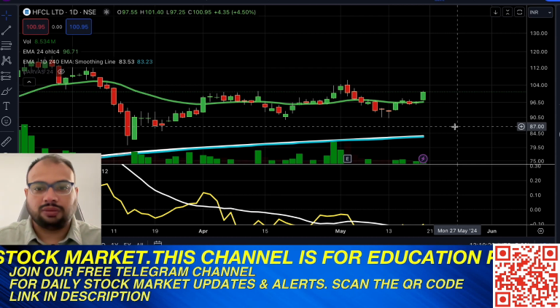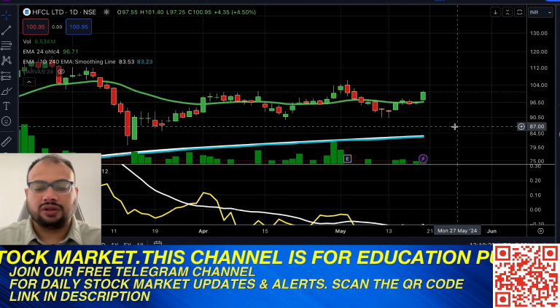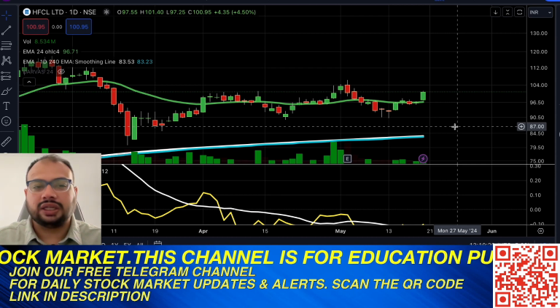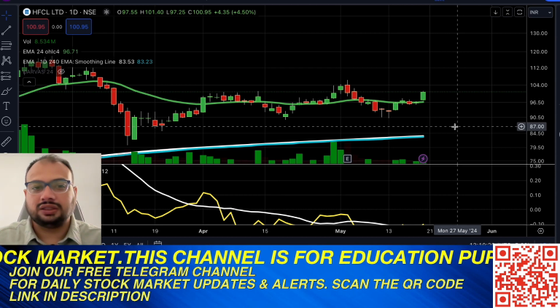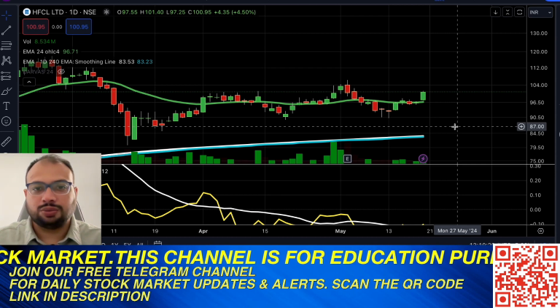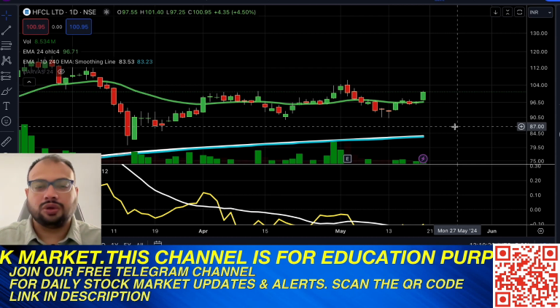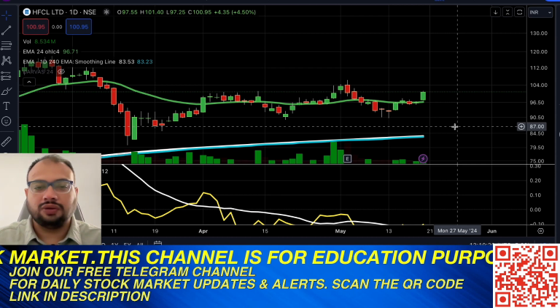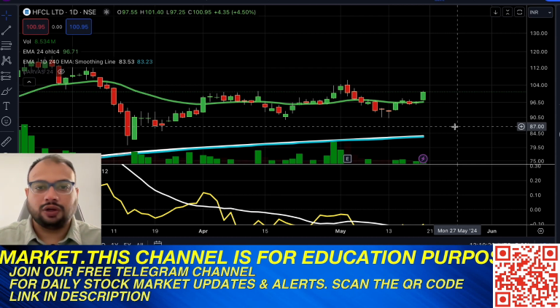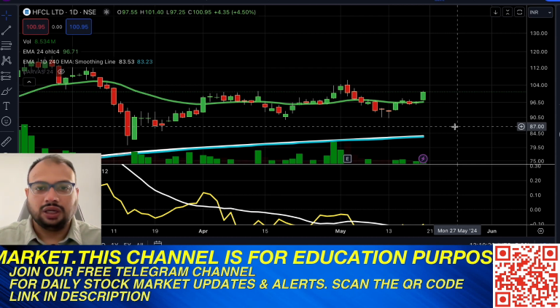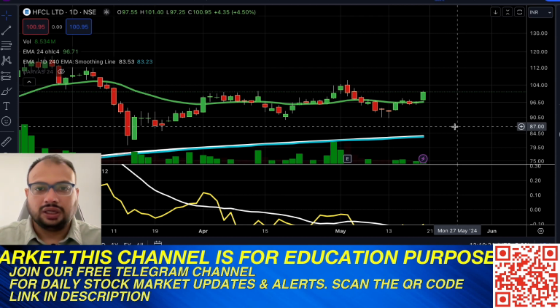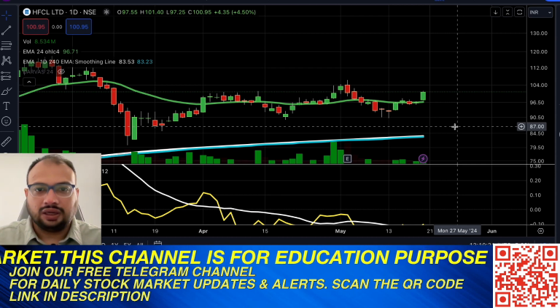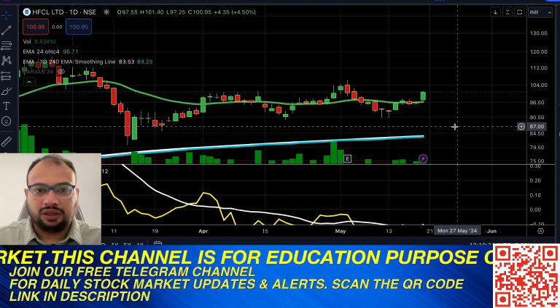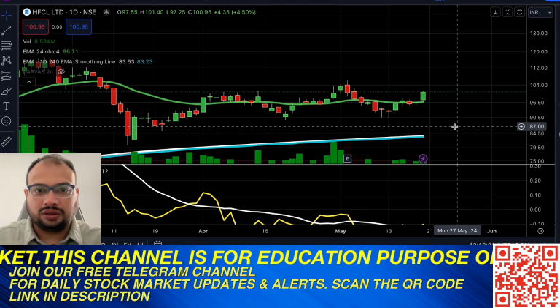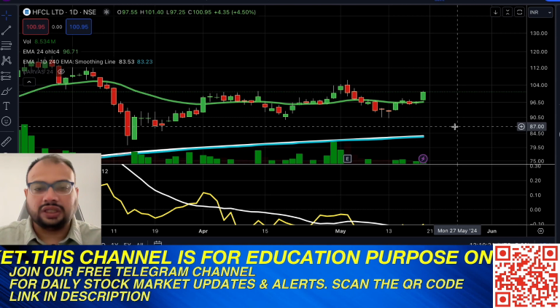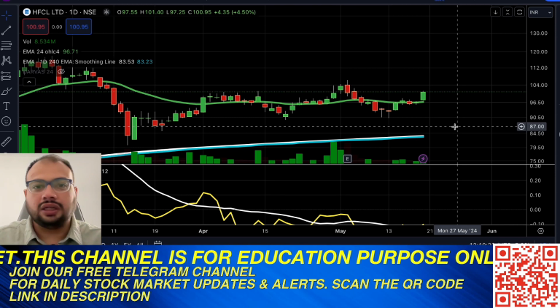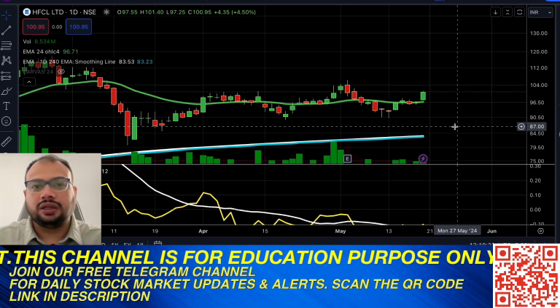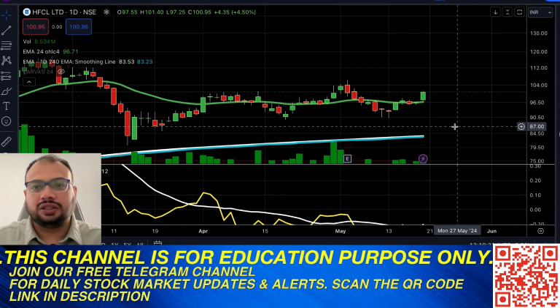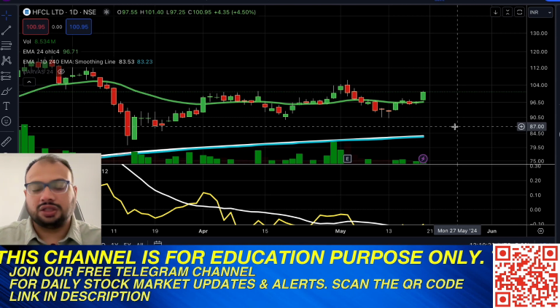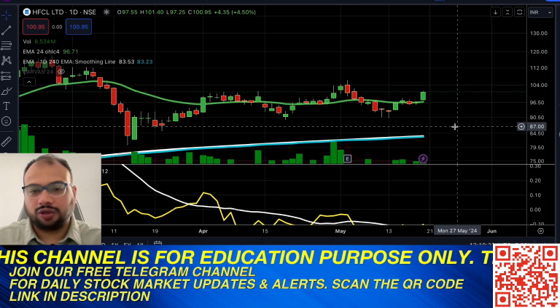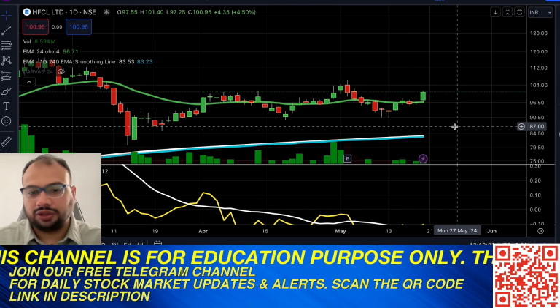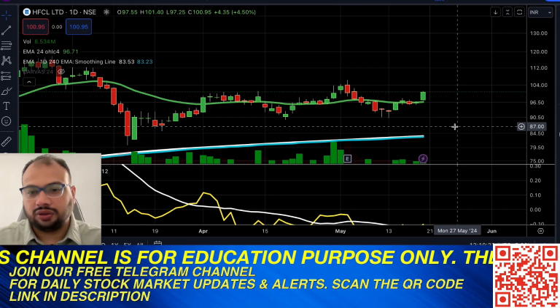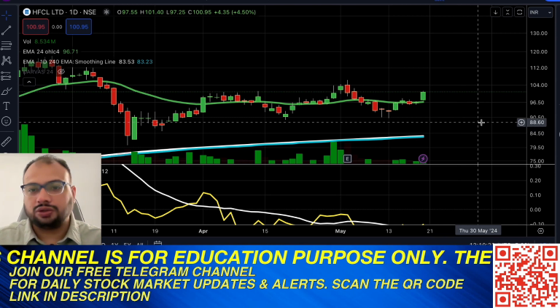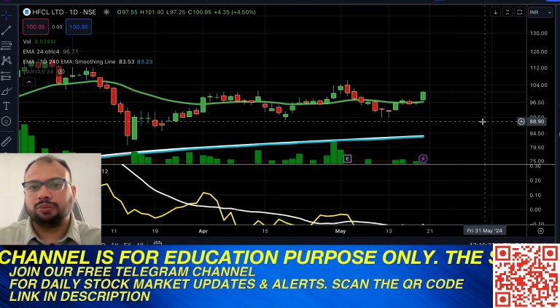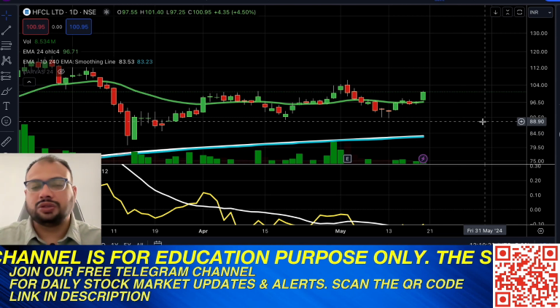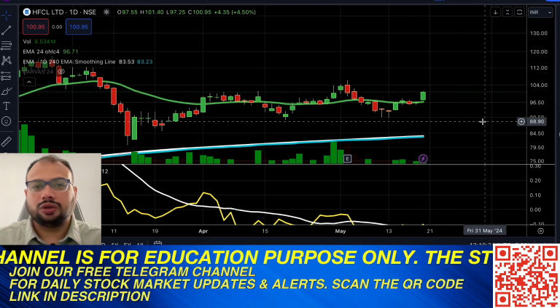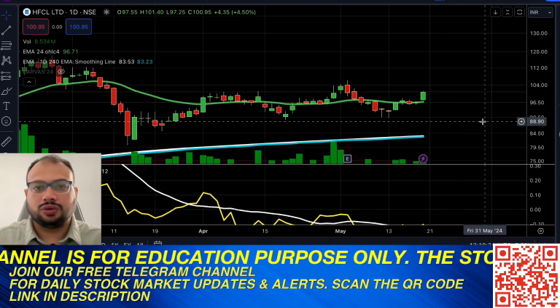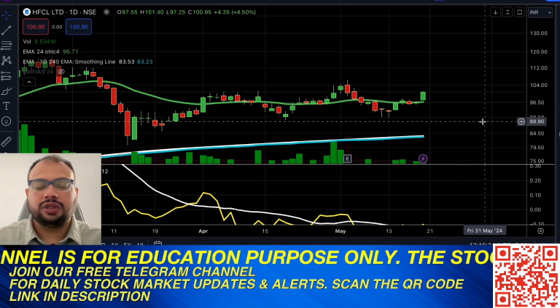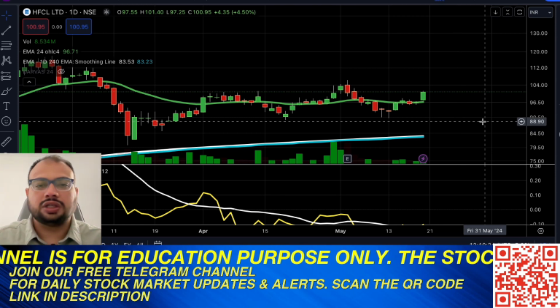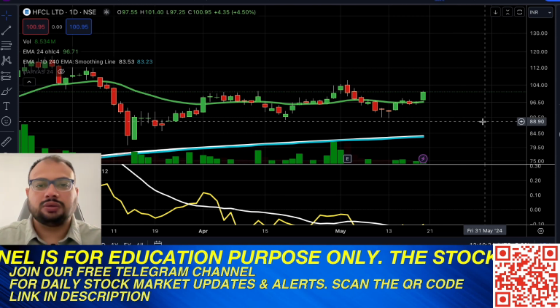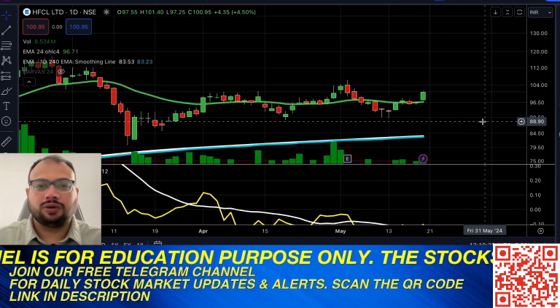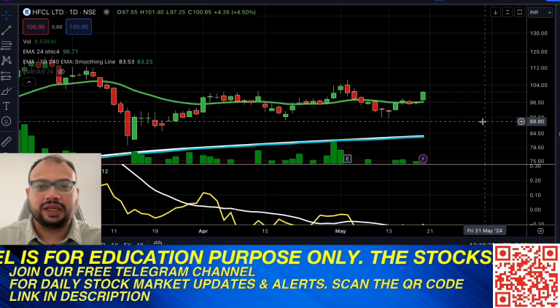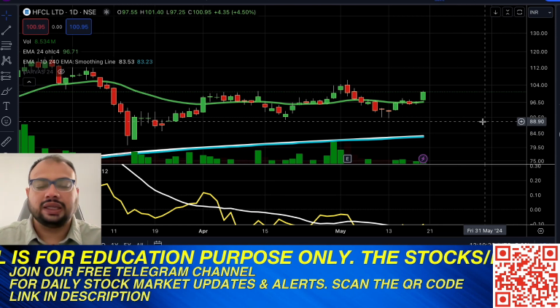Standard disclaimer: this is not an investing recommendation or advice from our side. This is purely for general discussion purposes. Please do your own research before taking any trading or investing decision.